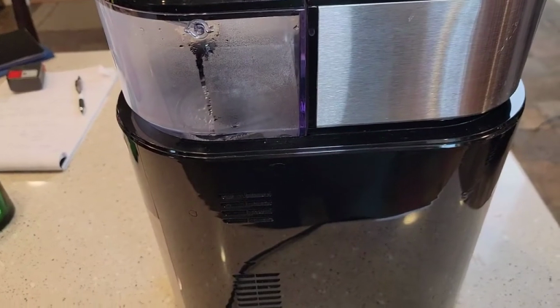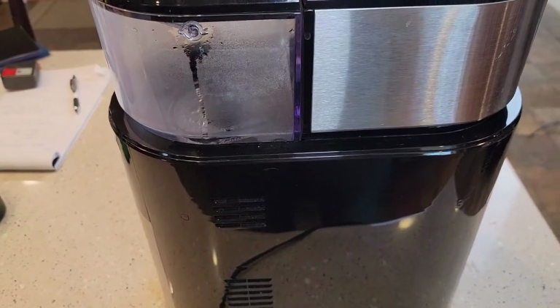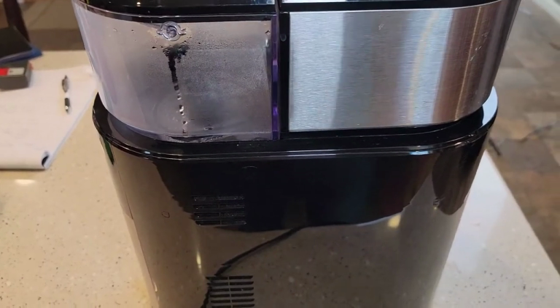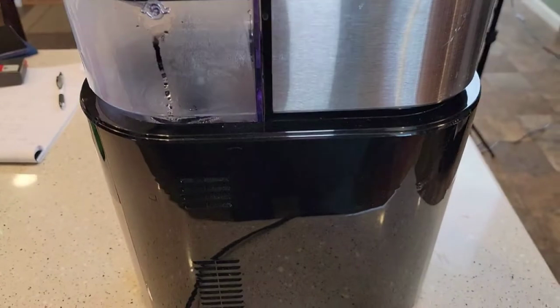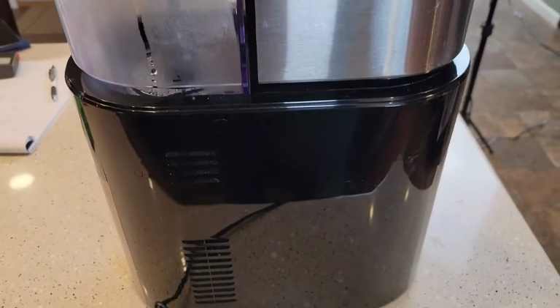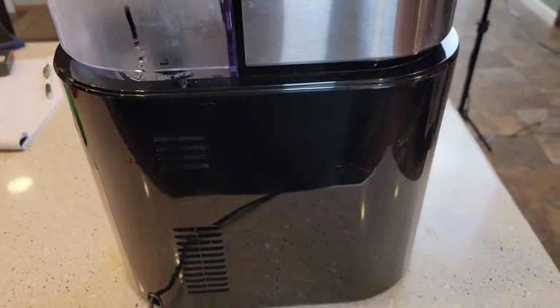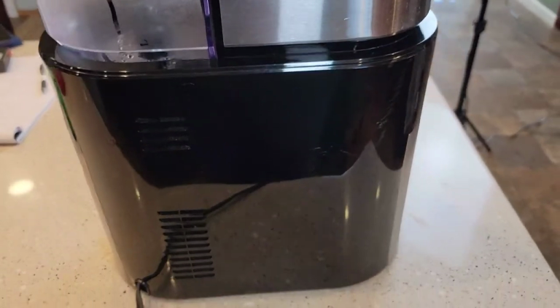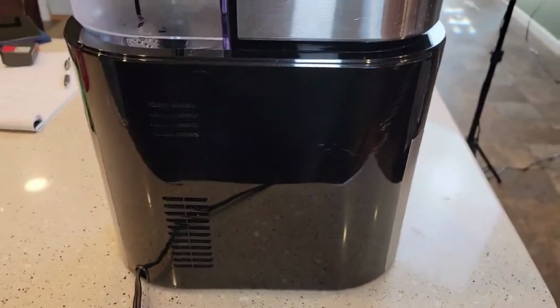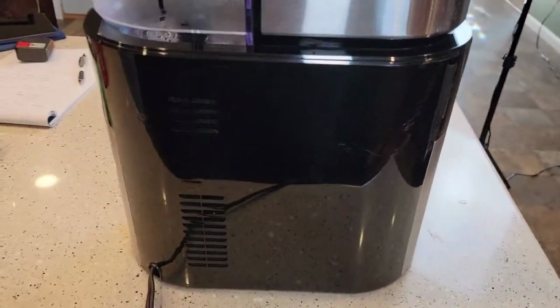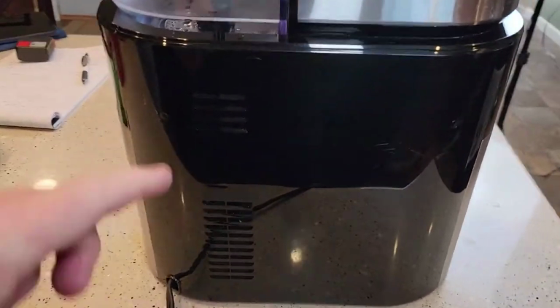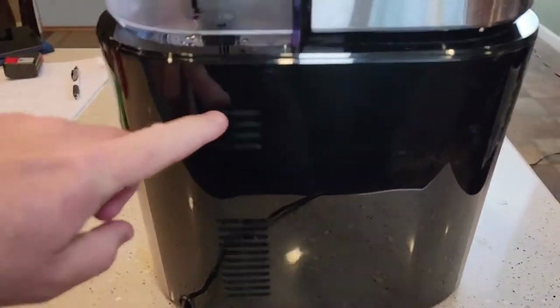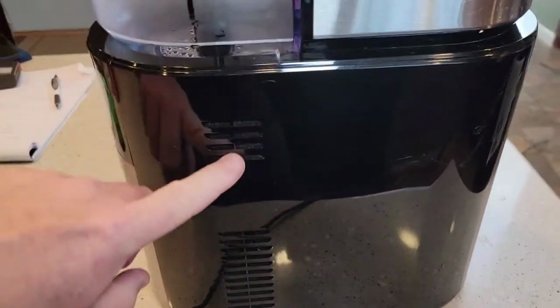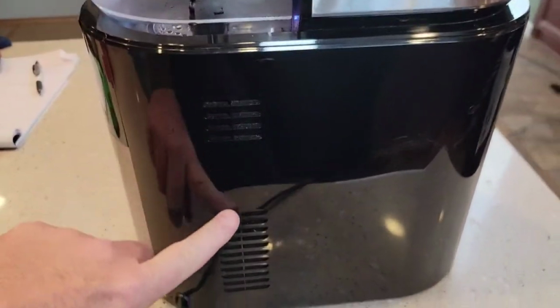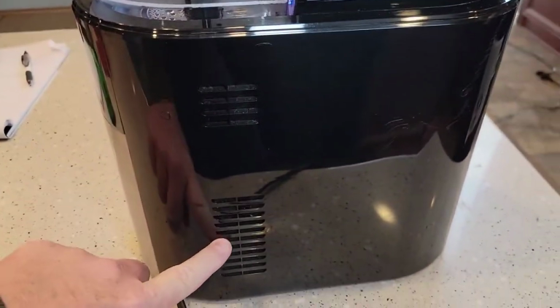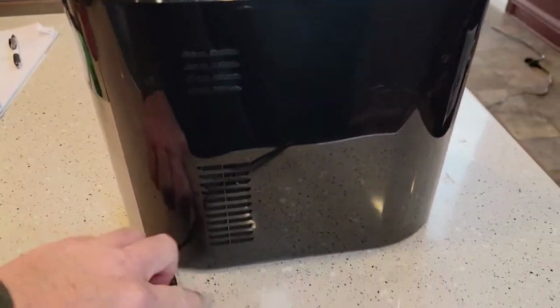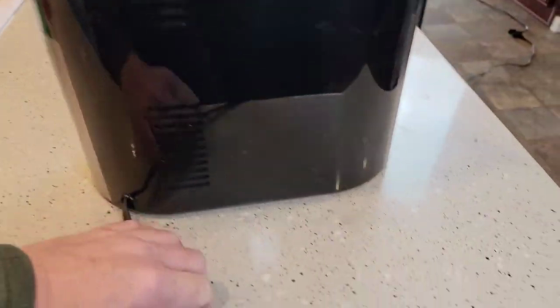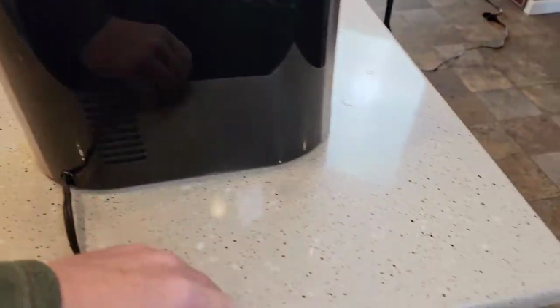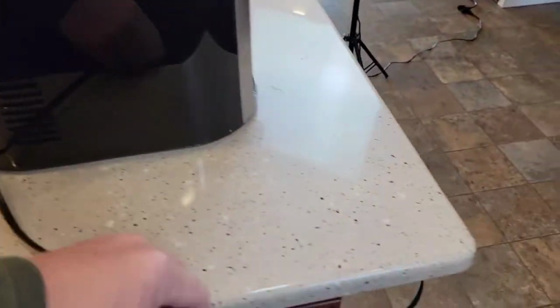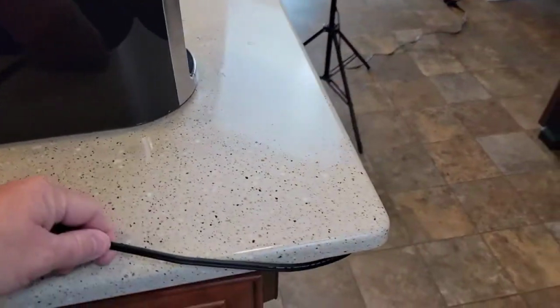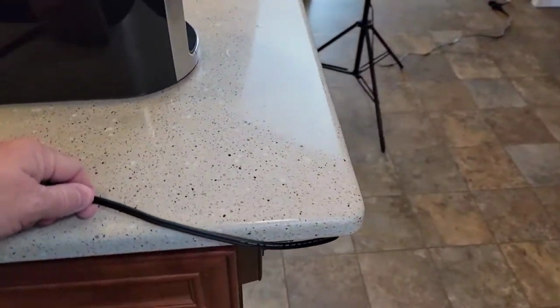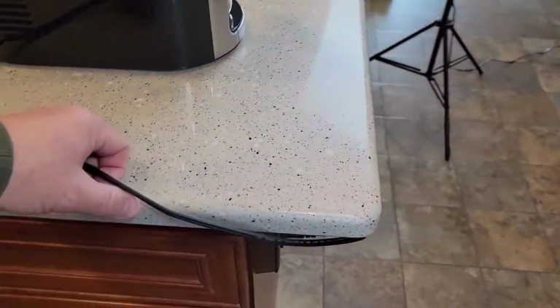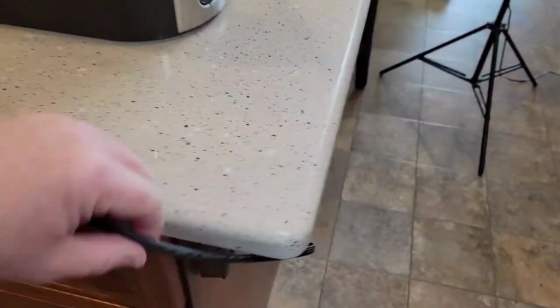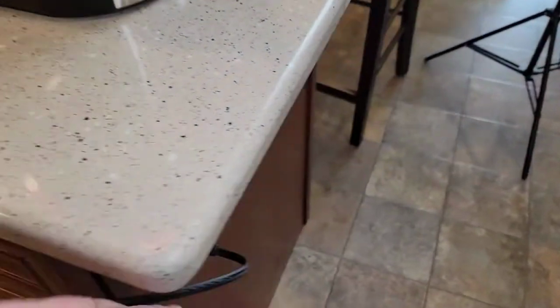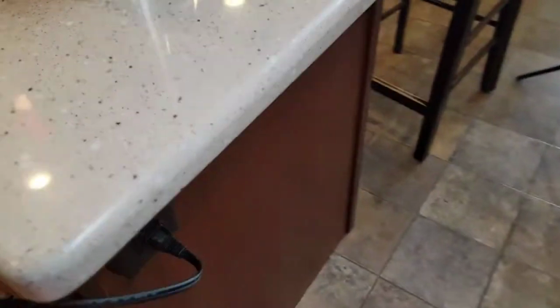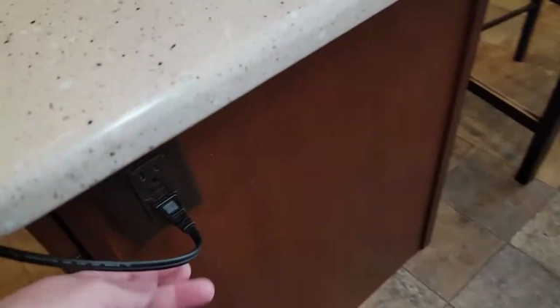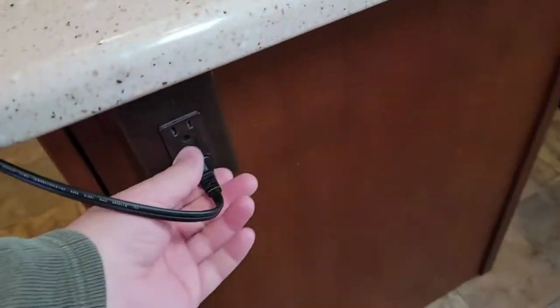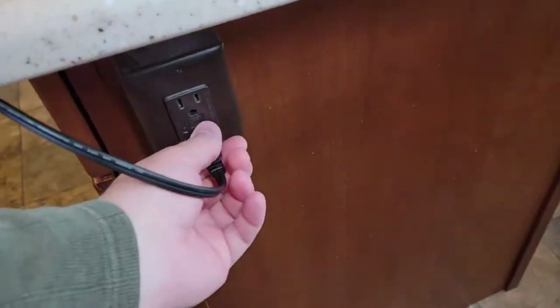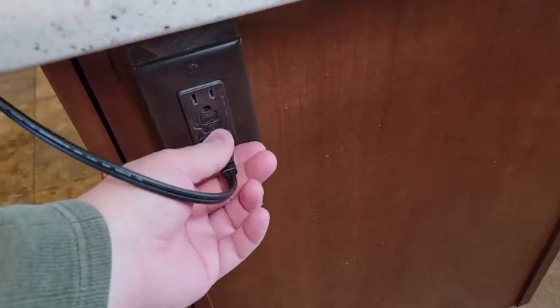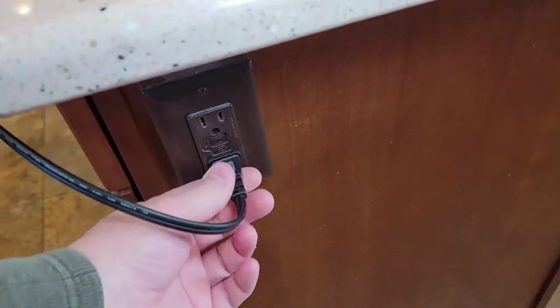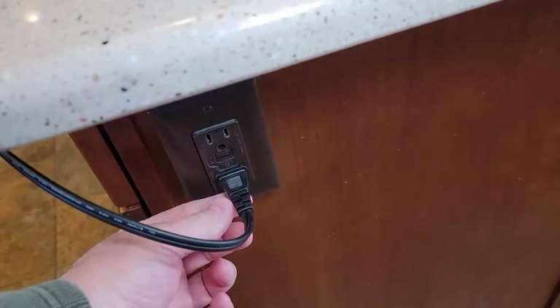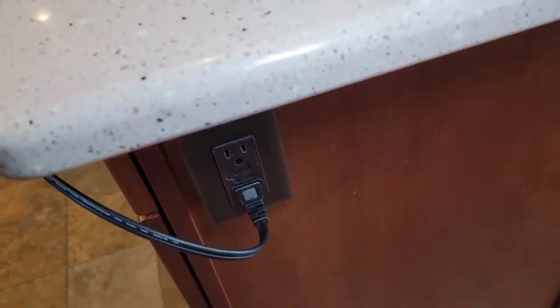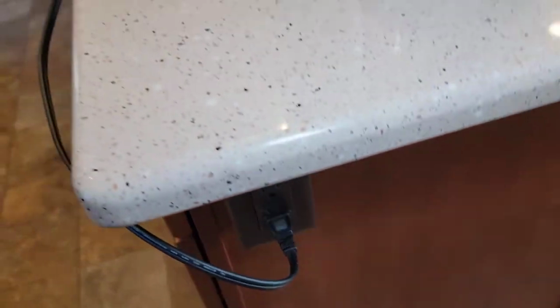The back of the coffee maker looks real nice — it's got these vents, and it's got about a two-foot plug with two prongs.